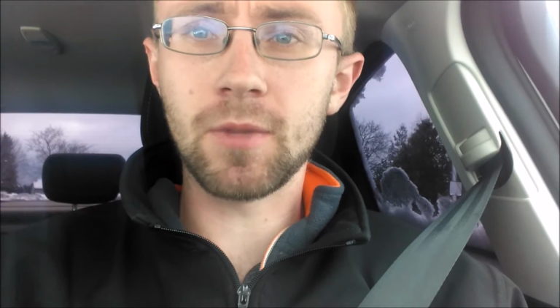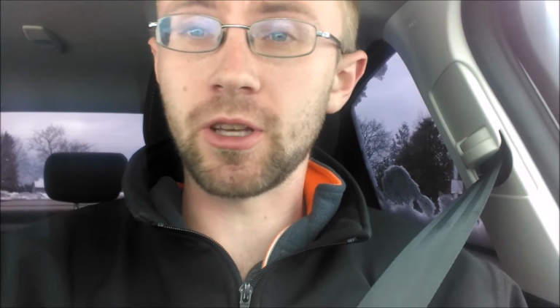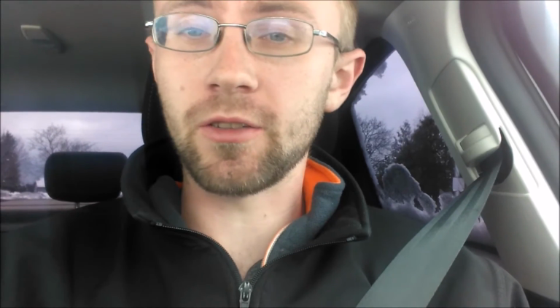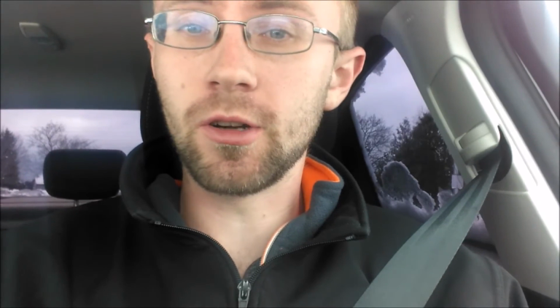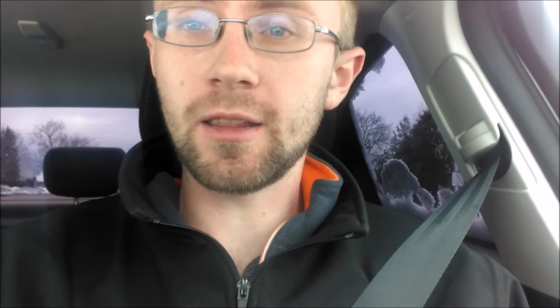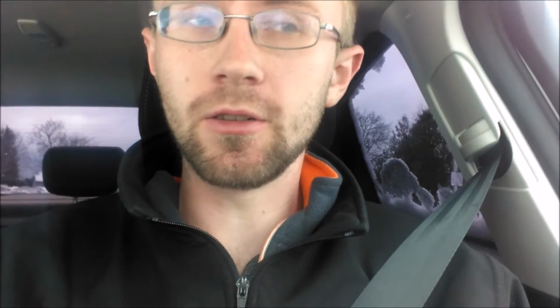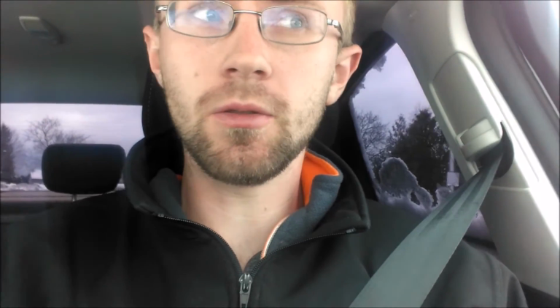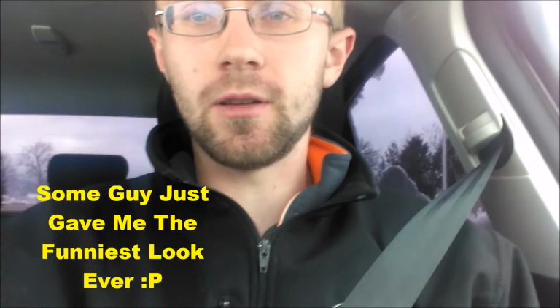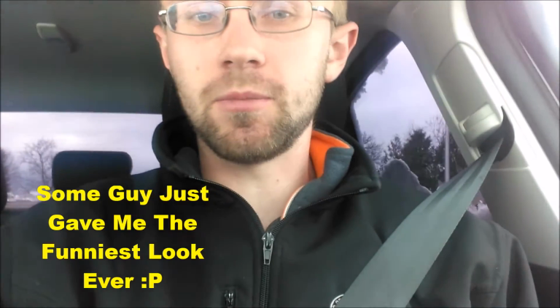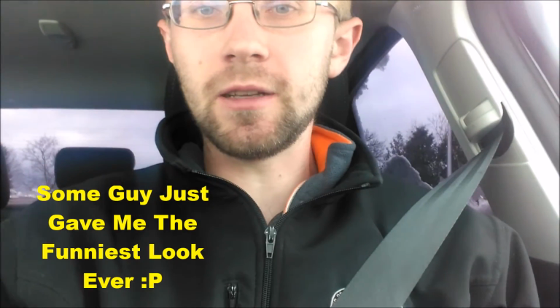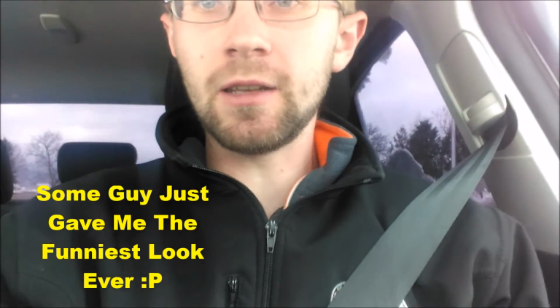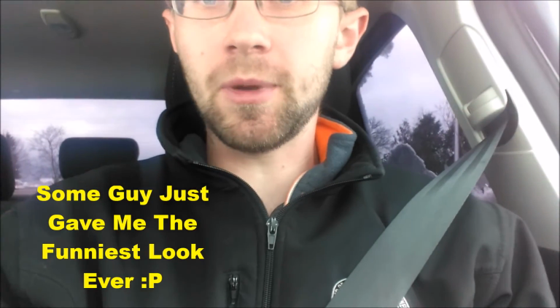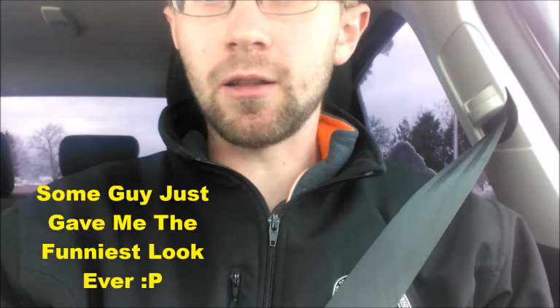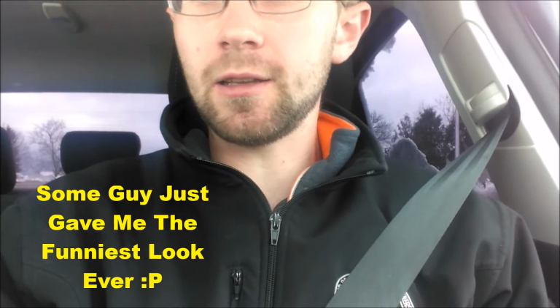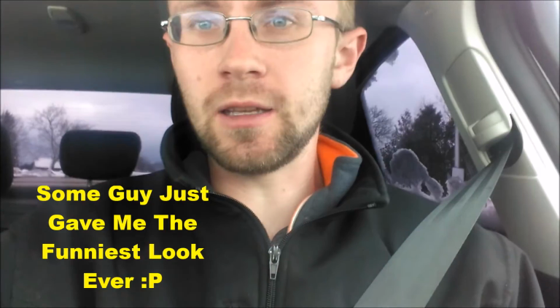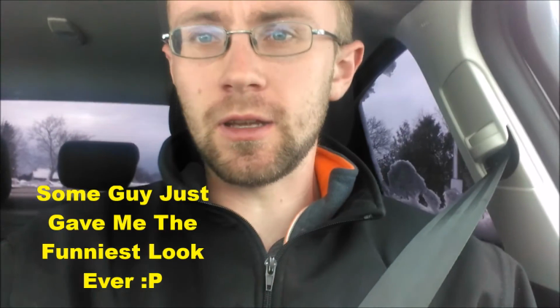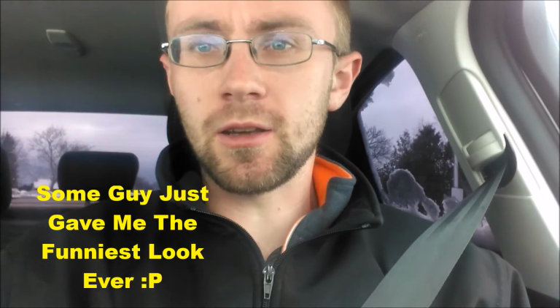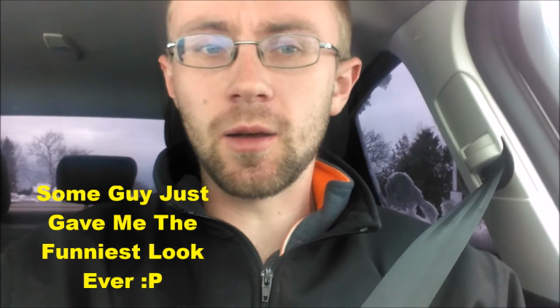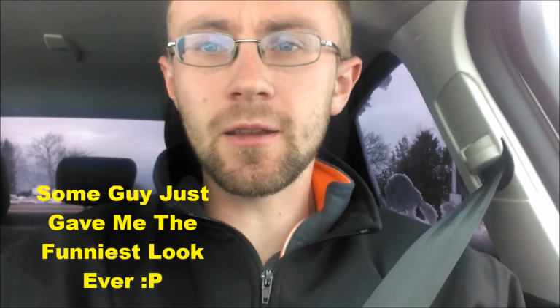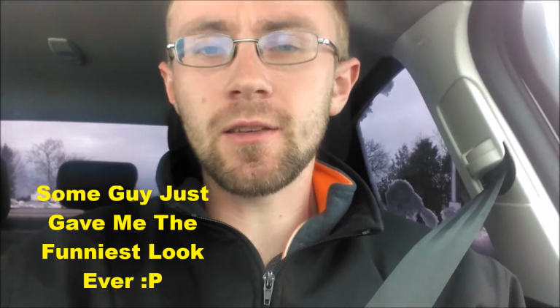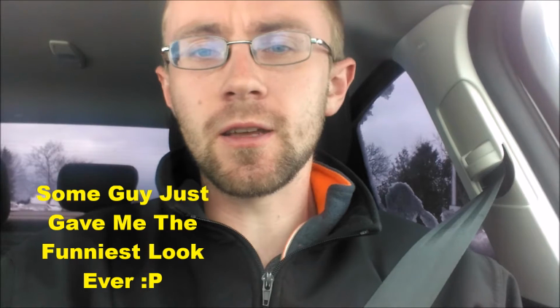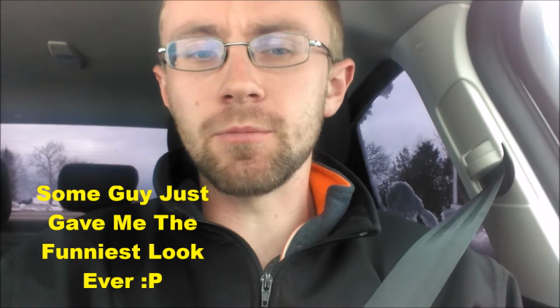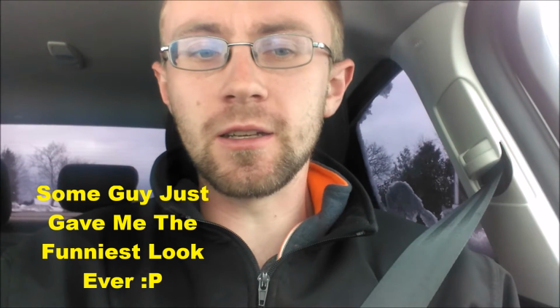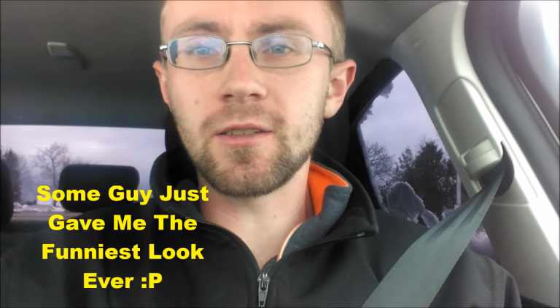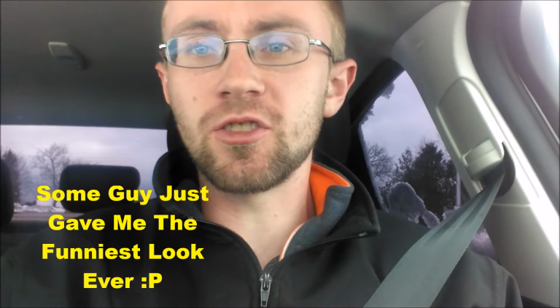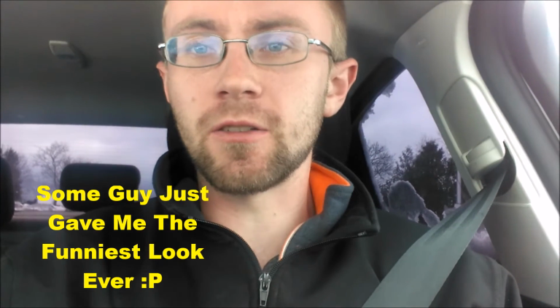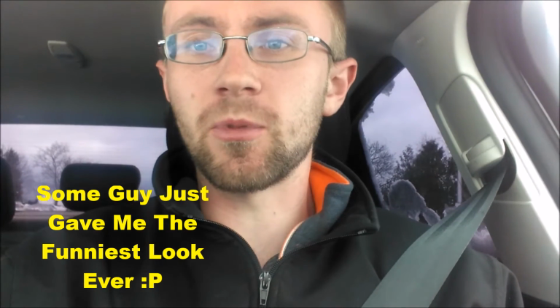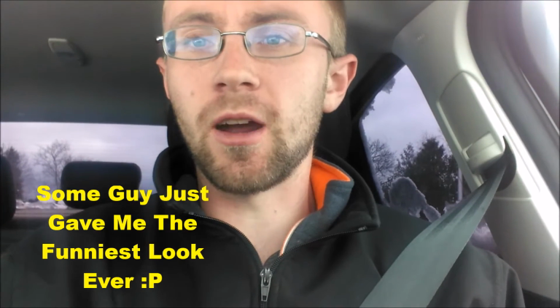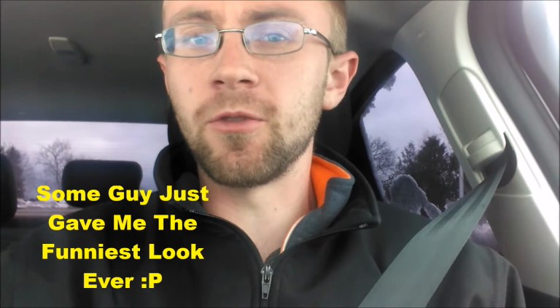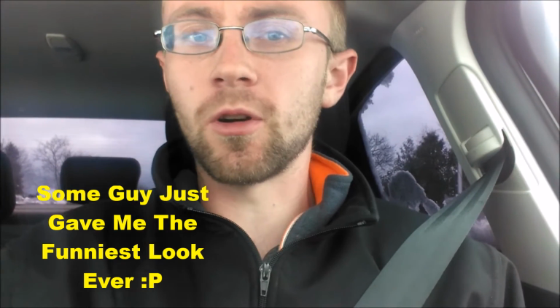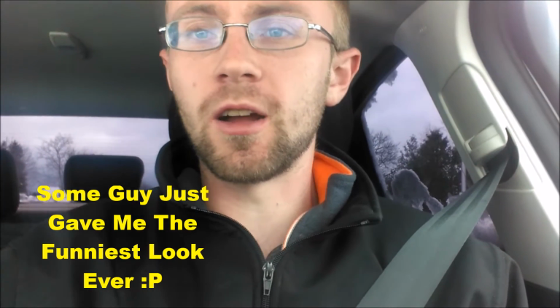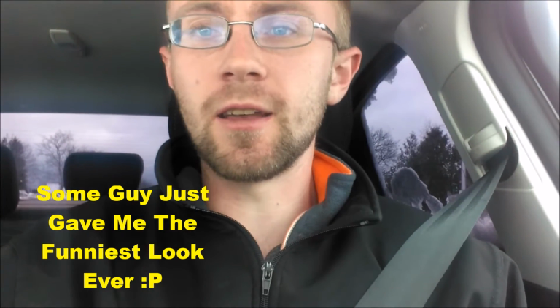If you guys learned anything new, then please leave a big like, leave a comment, and please share and subscribe for more content.